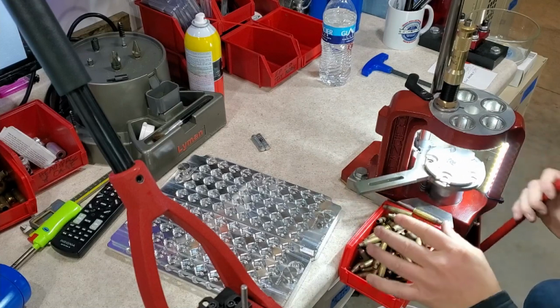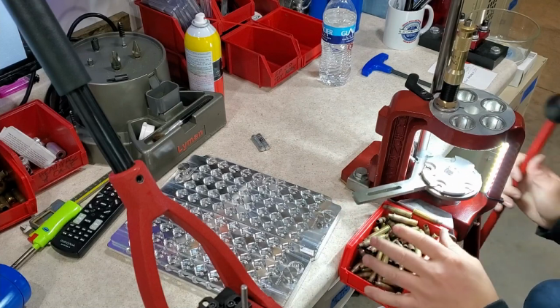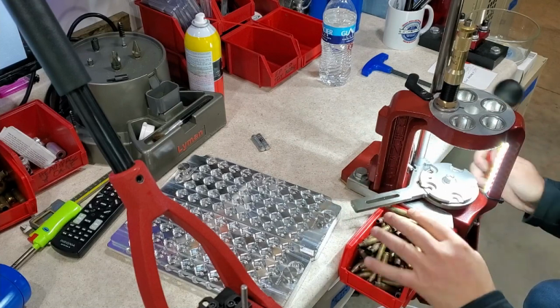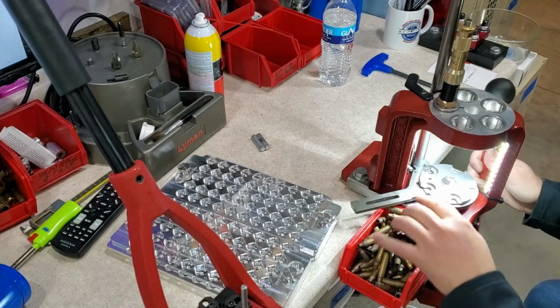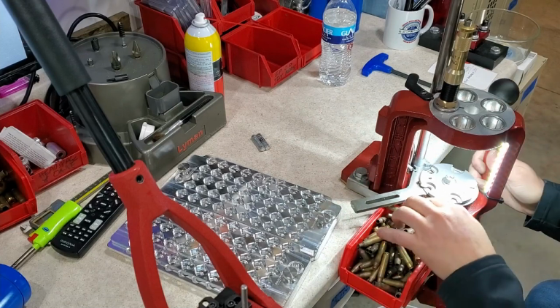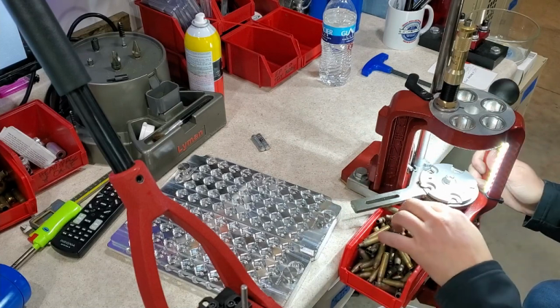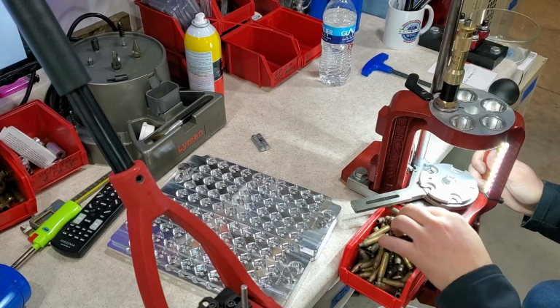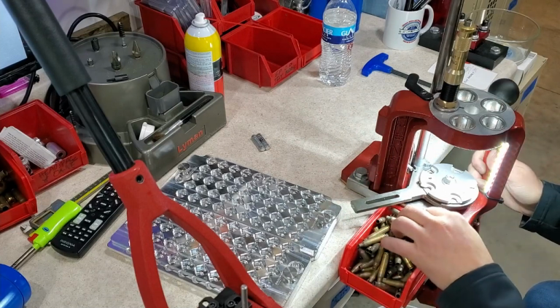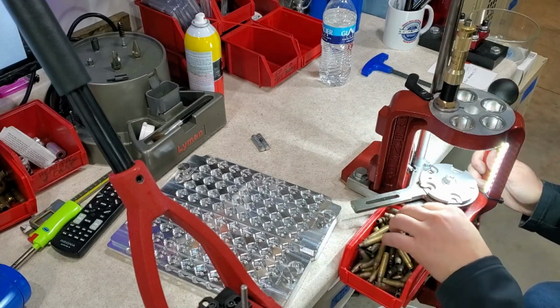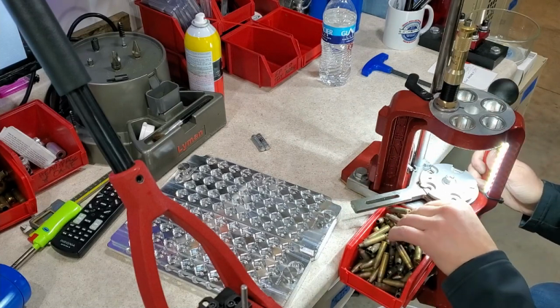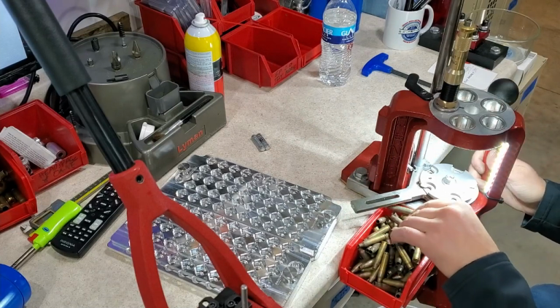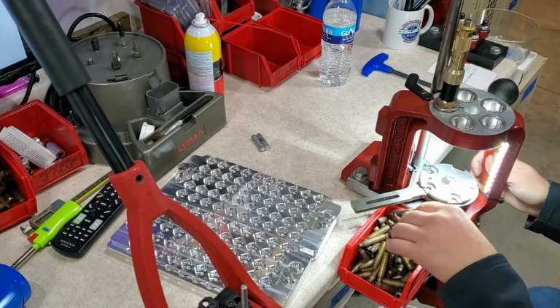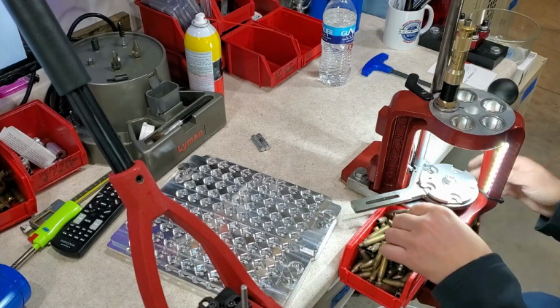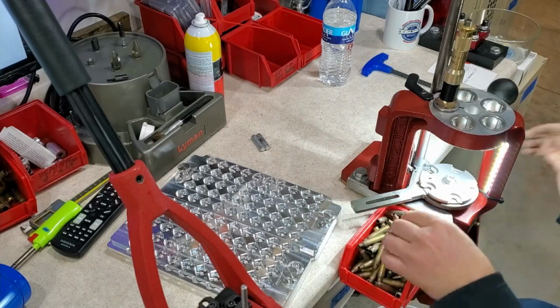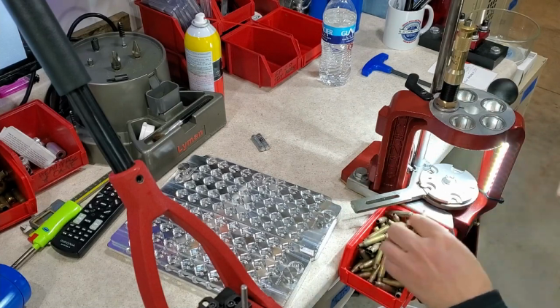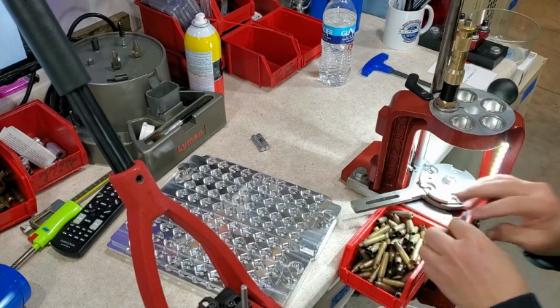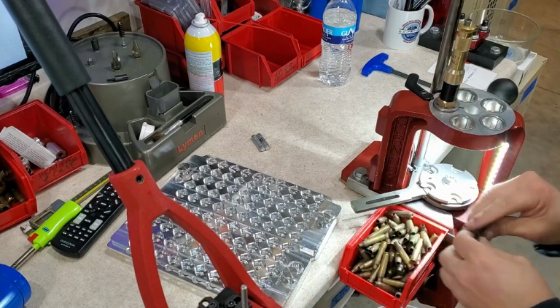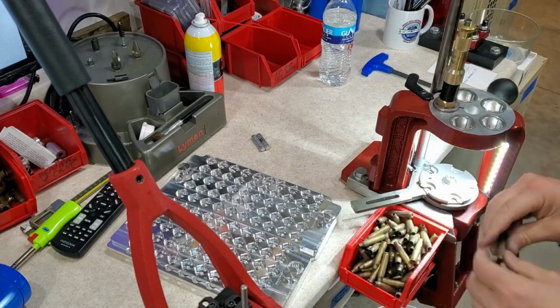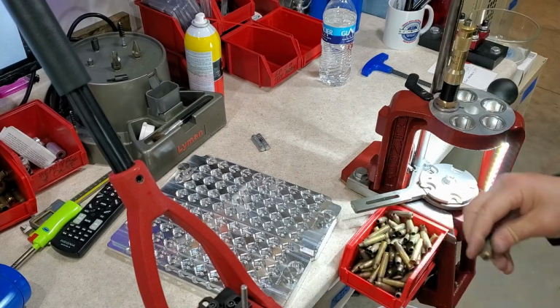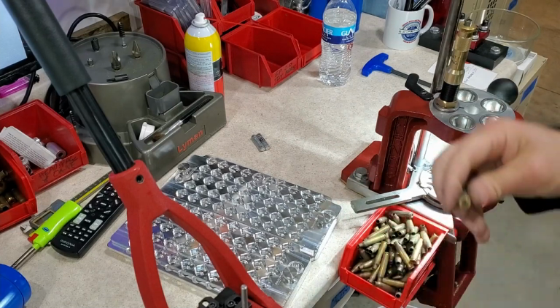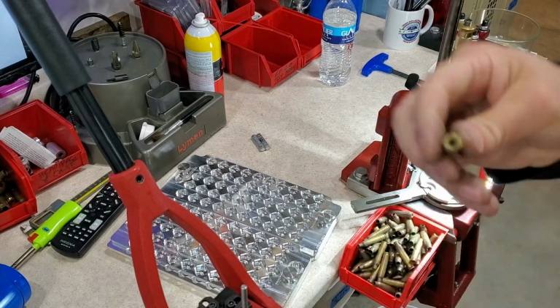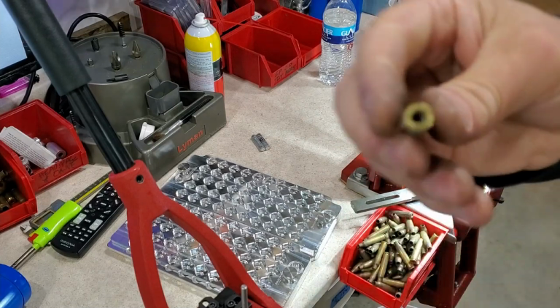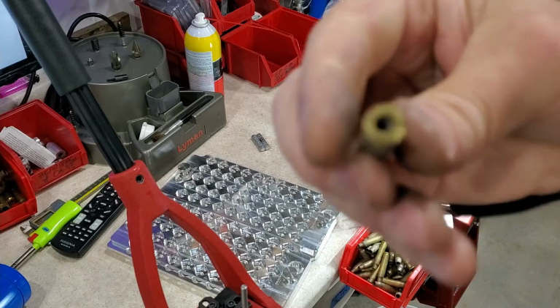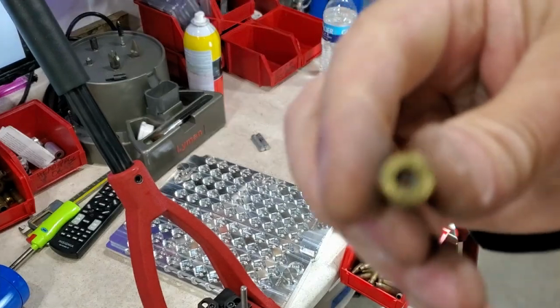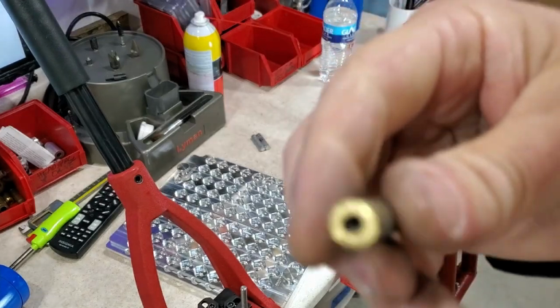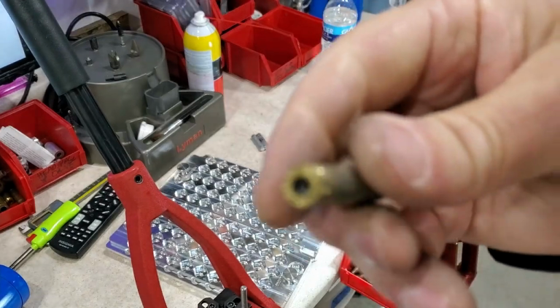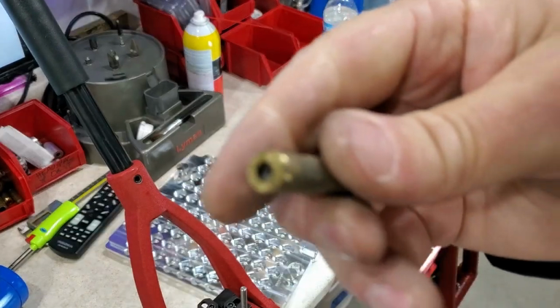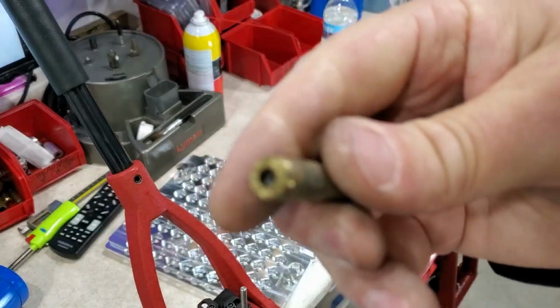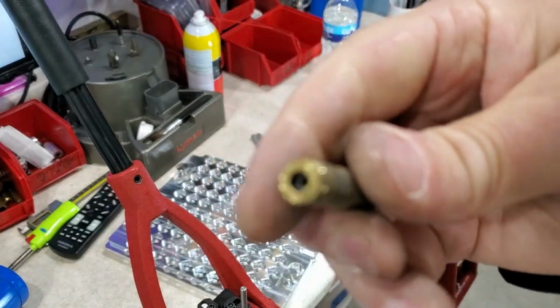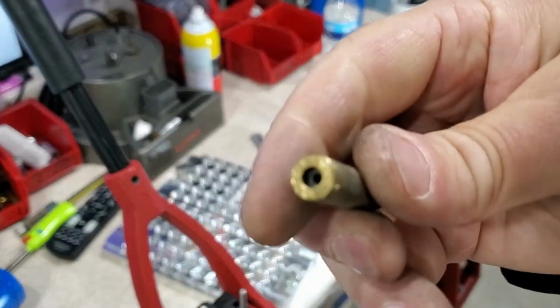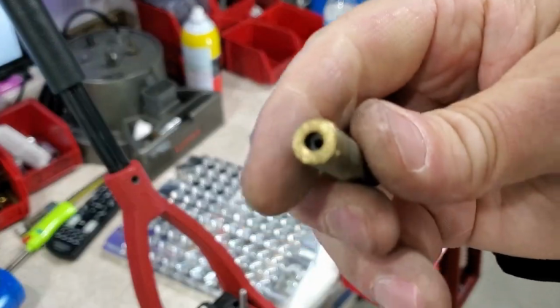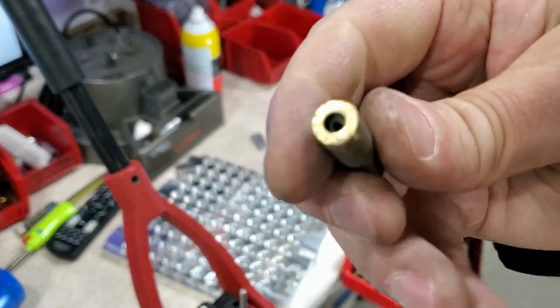You should always decap the spent primer so the primer pocket can be cleaned right away, especially if you're using a wet stainless steel tumbler, and also to identify cratered primers which can throw off headspace measurements. That's literally all we did — just remove the spent primer.